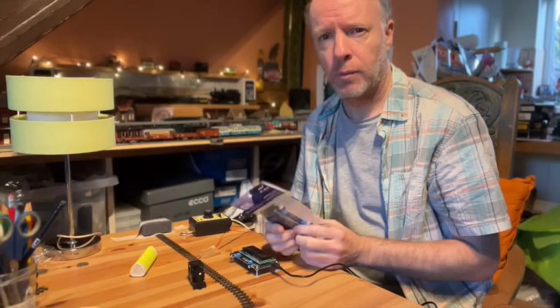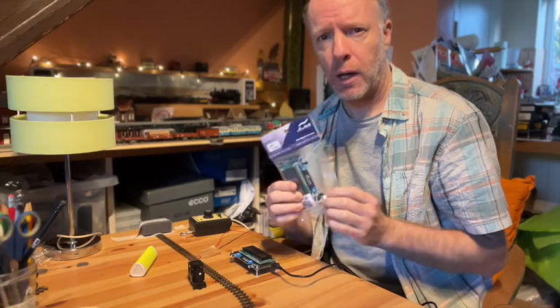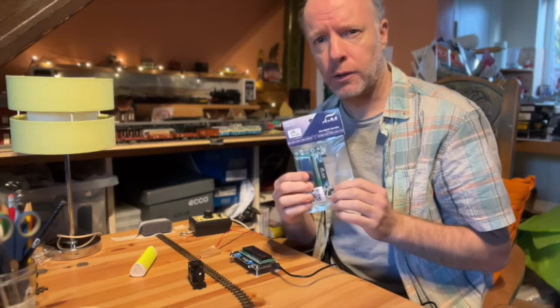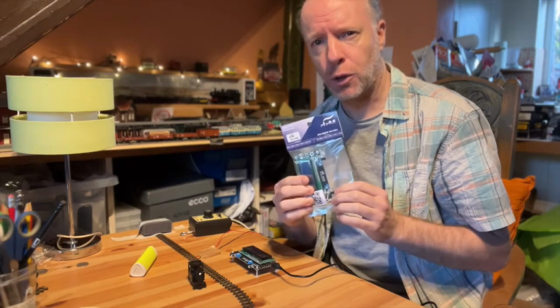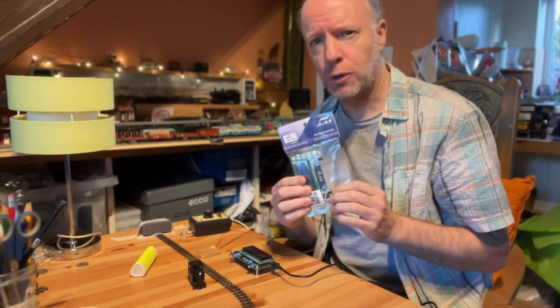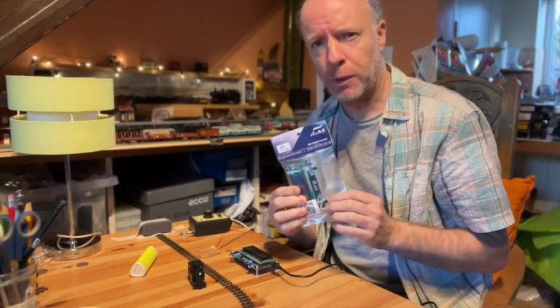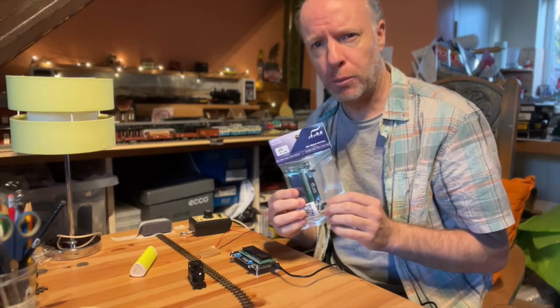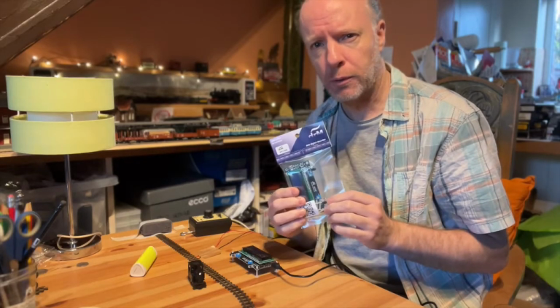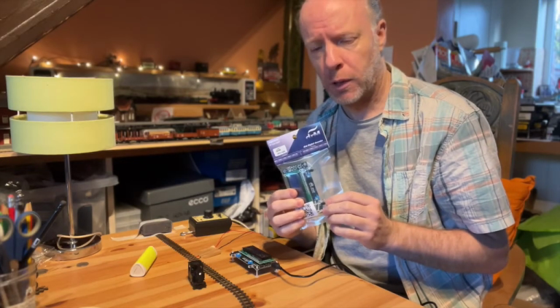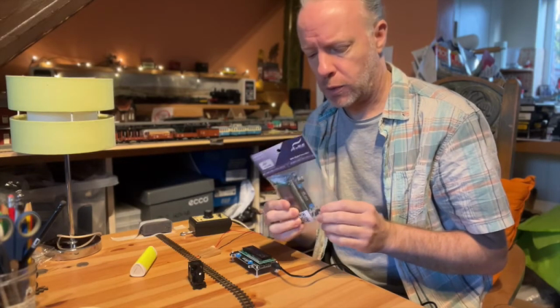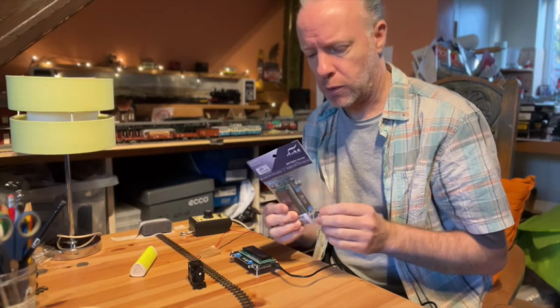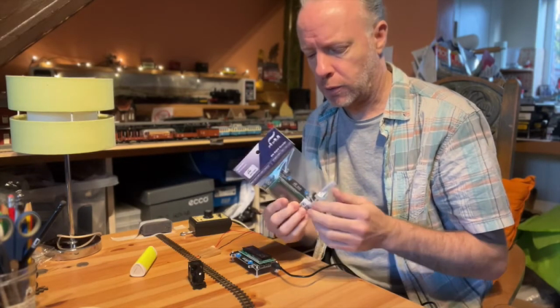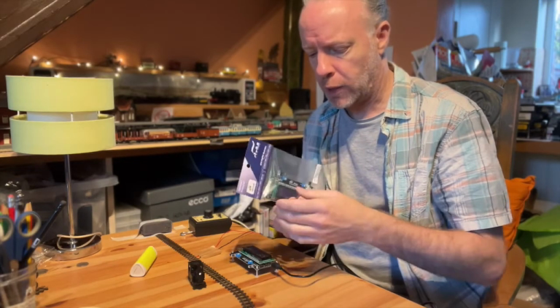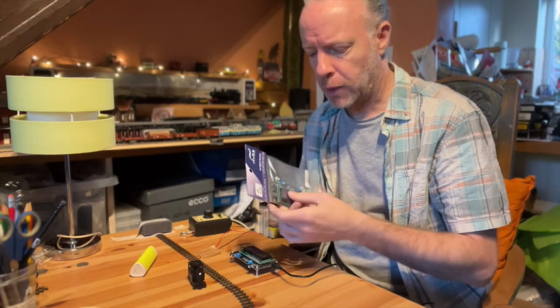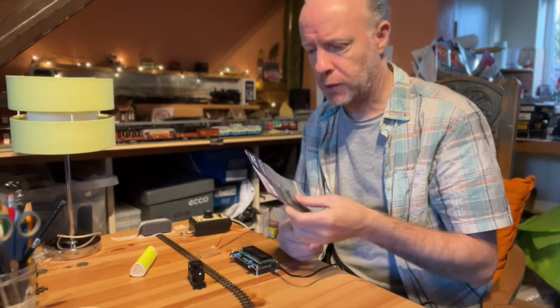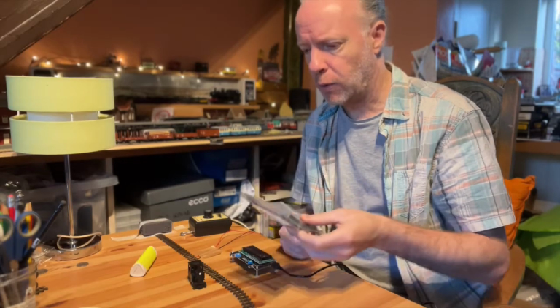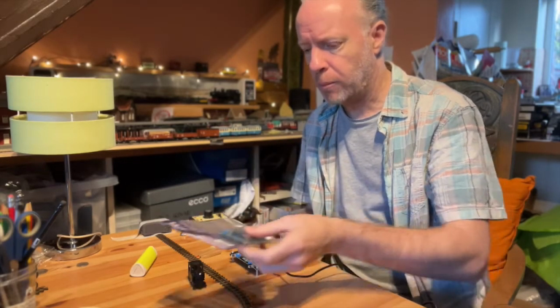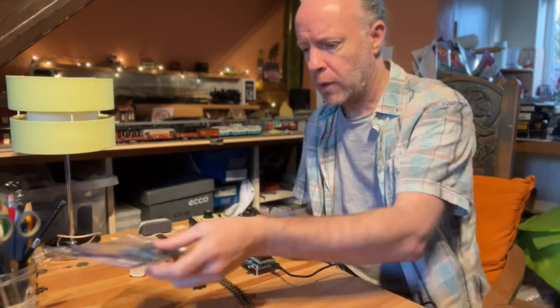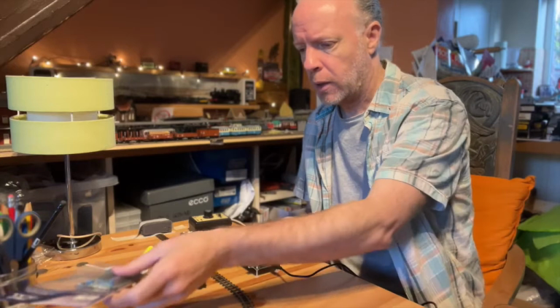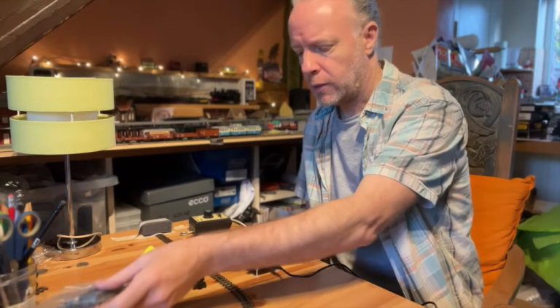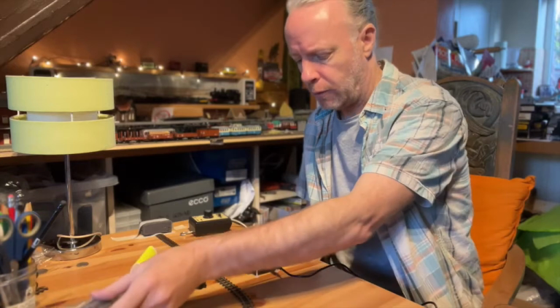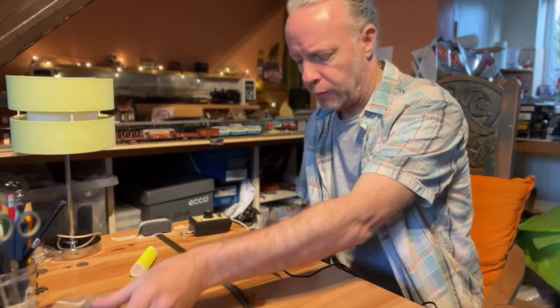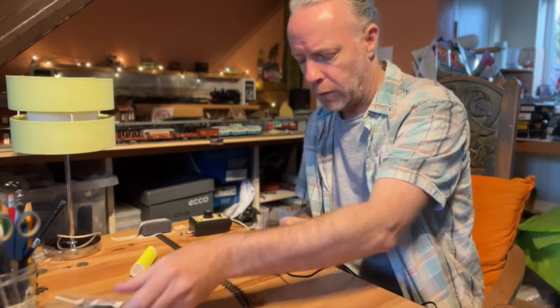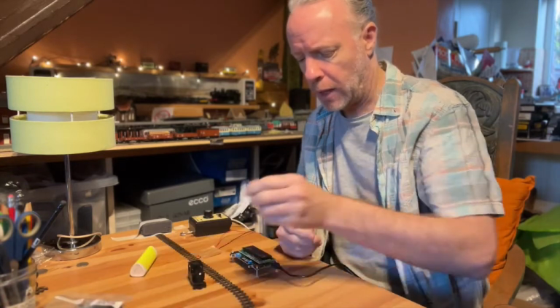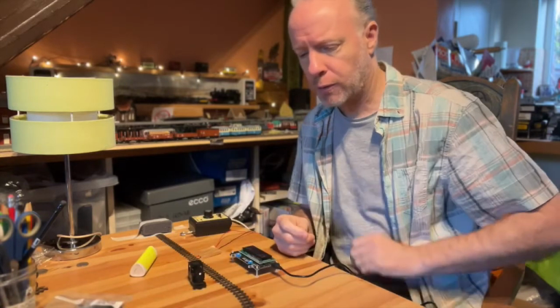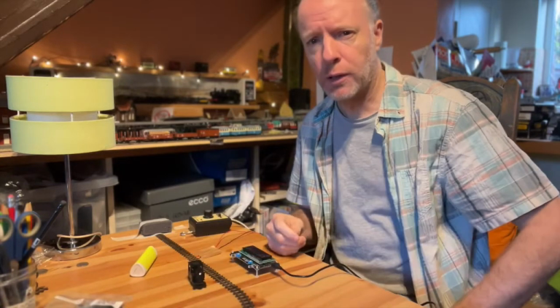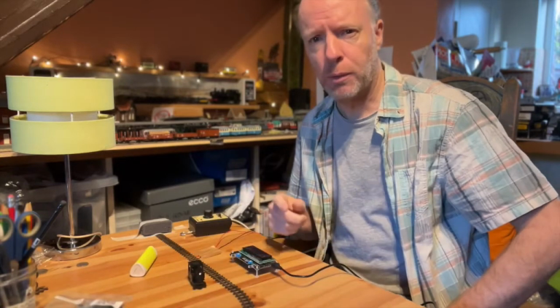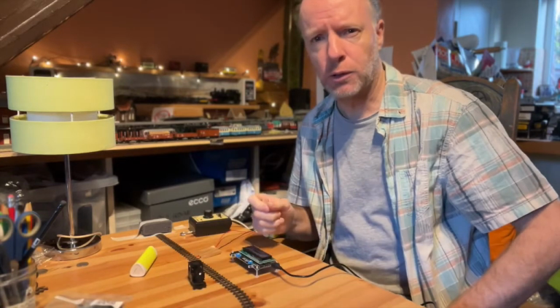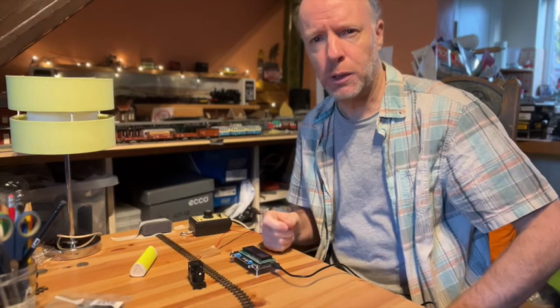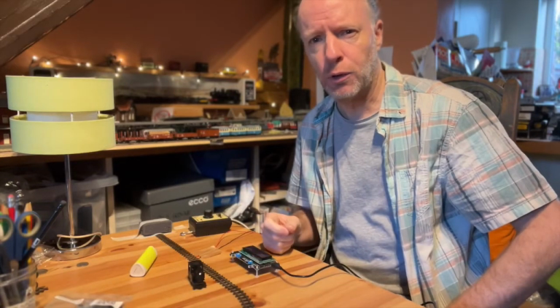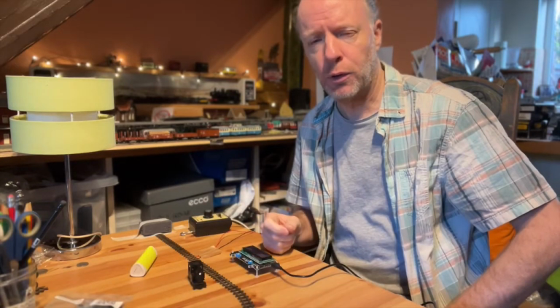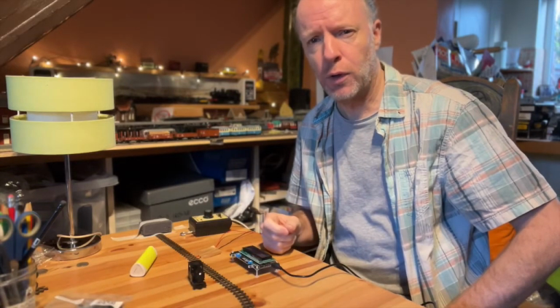I'd like to show you the speedometer, which is a device made by DRM. It's a very handy device to measure the speed of your model train.